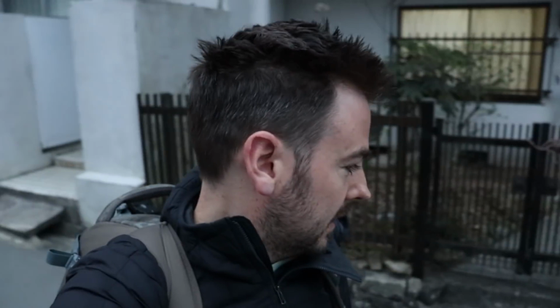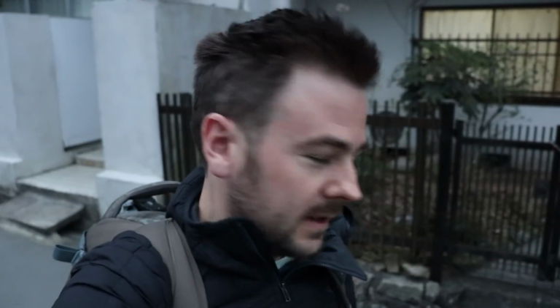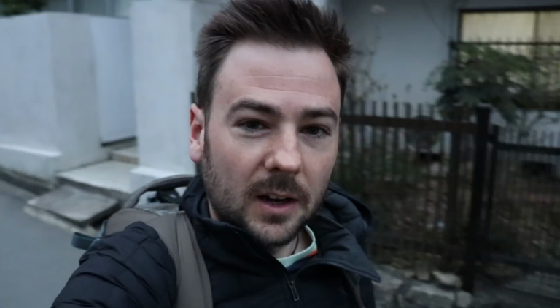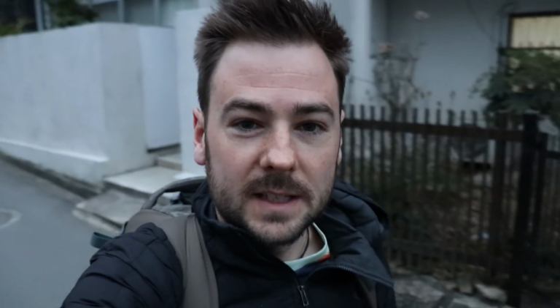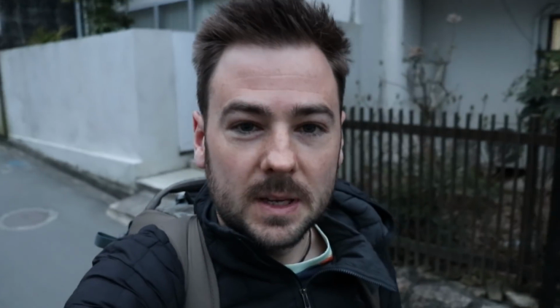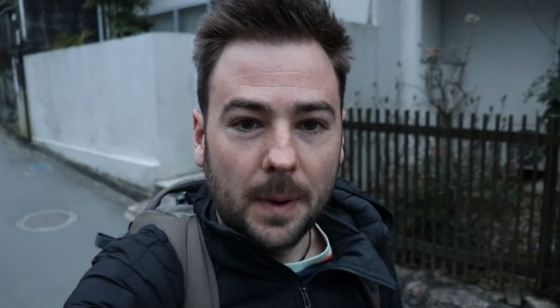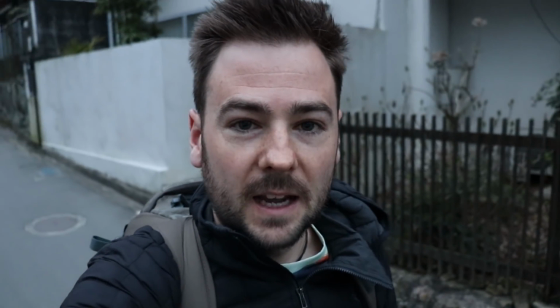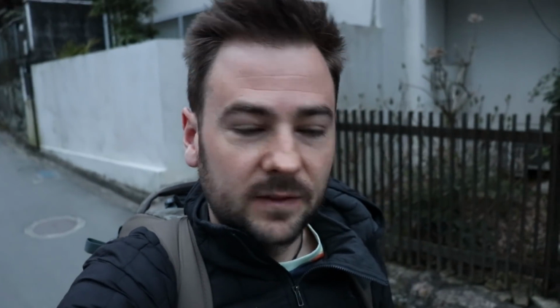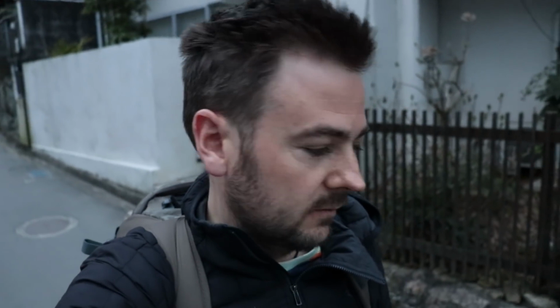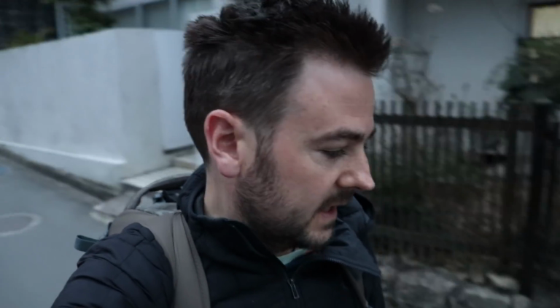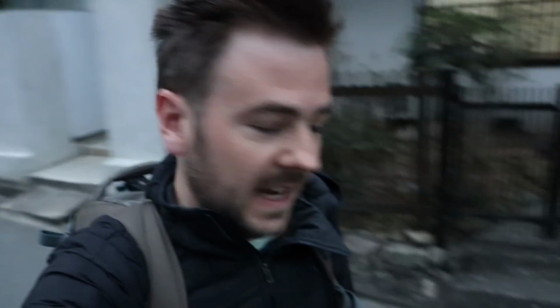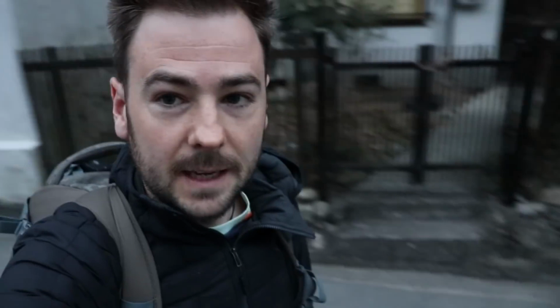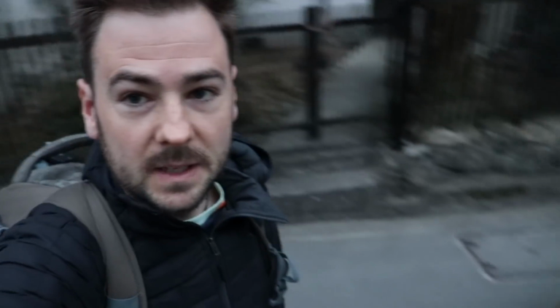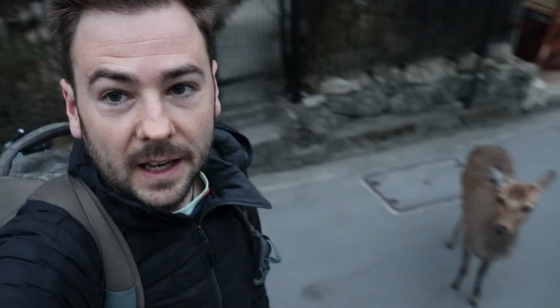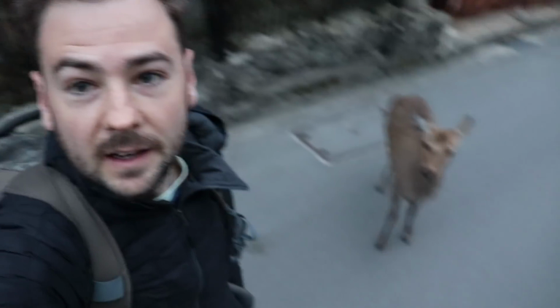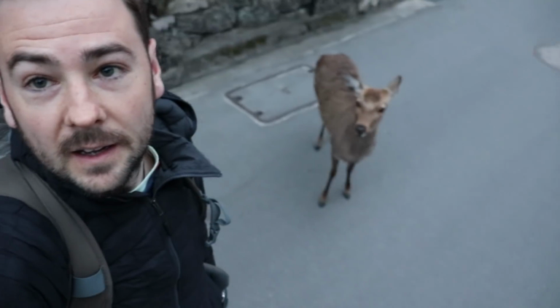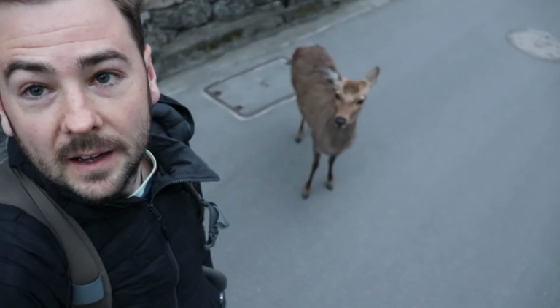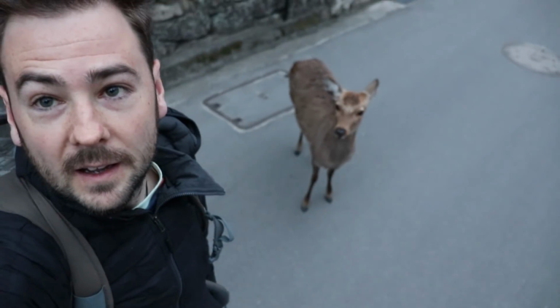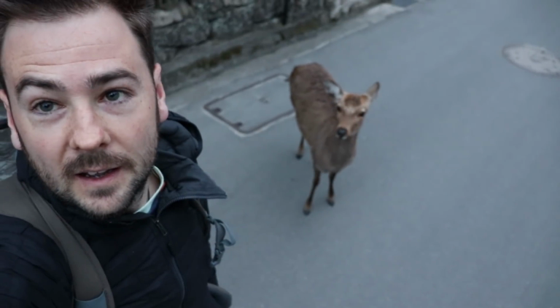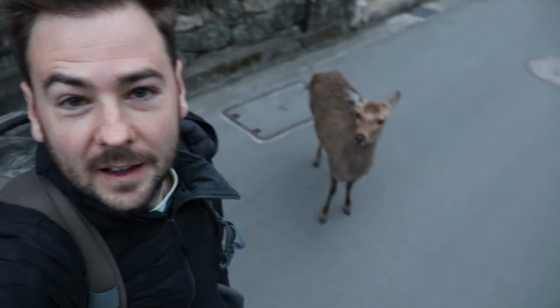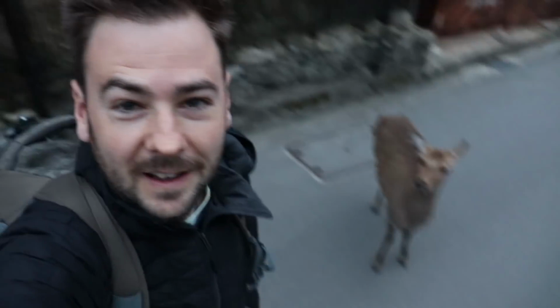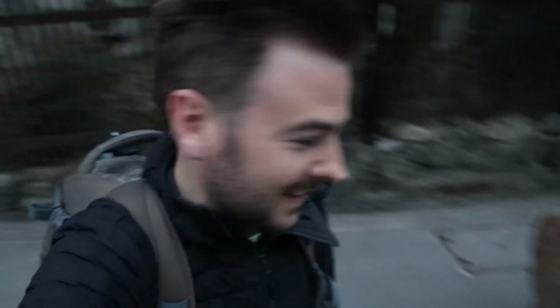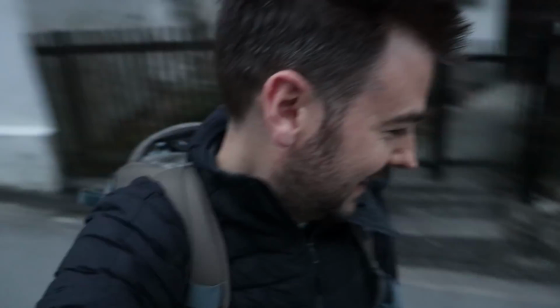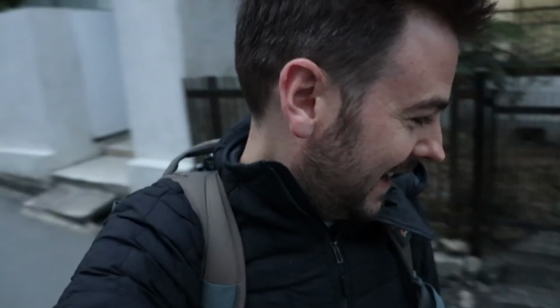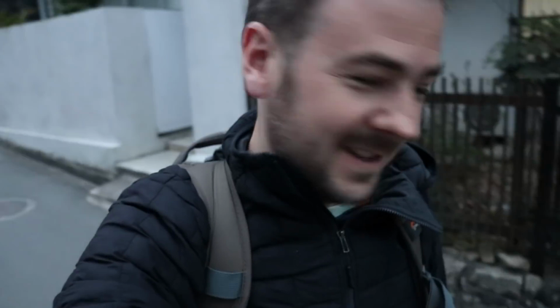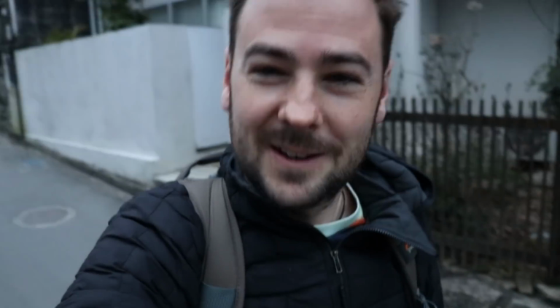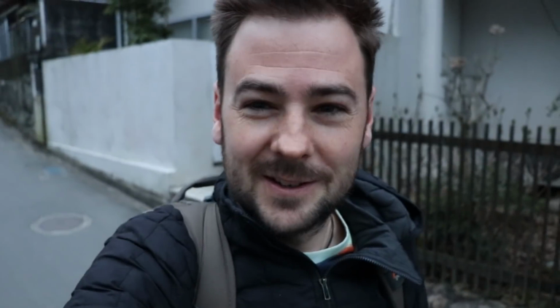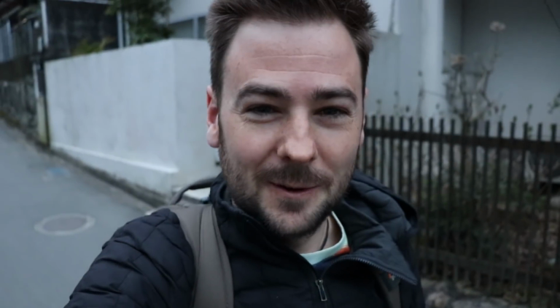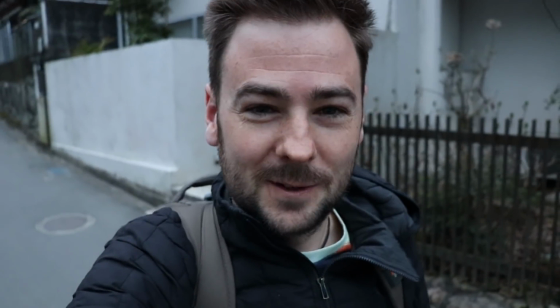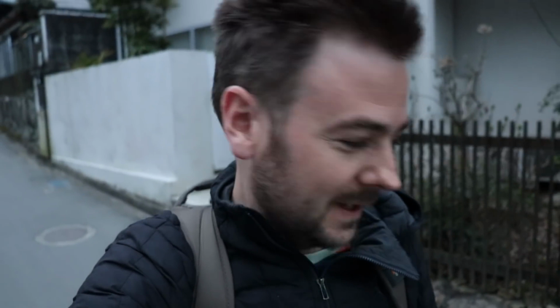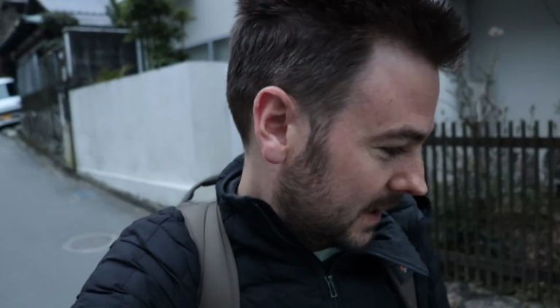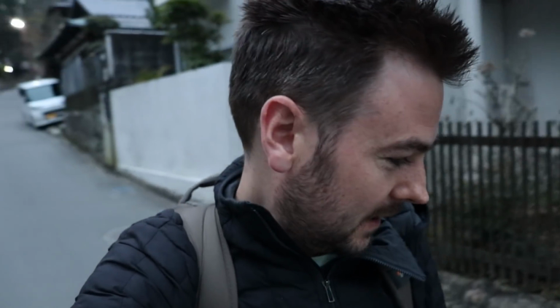This island is absolutely packed full of really tame deer. It's so utterly bizarre.